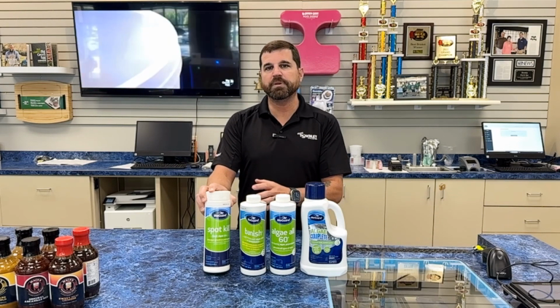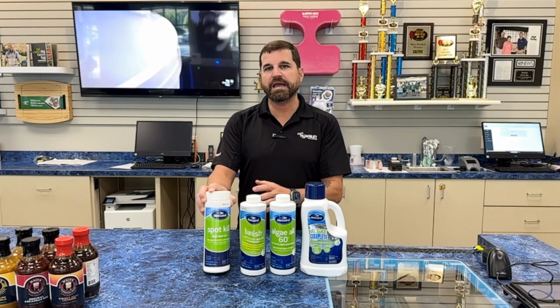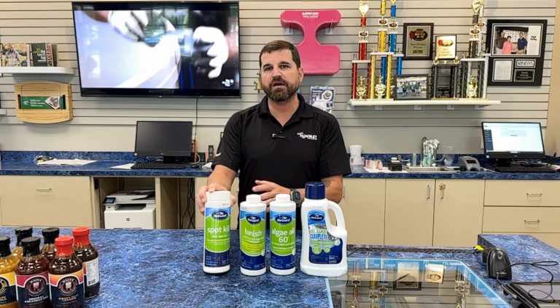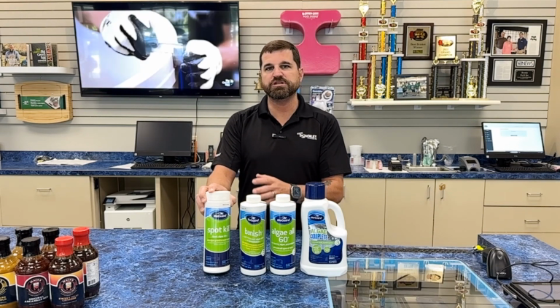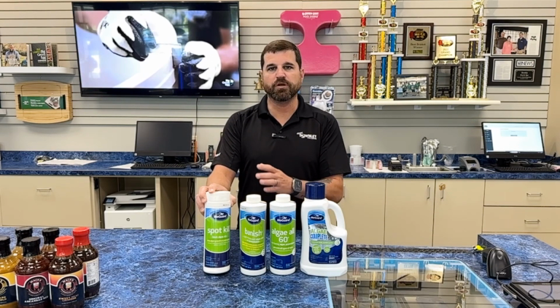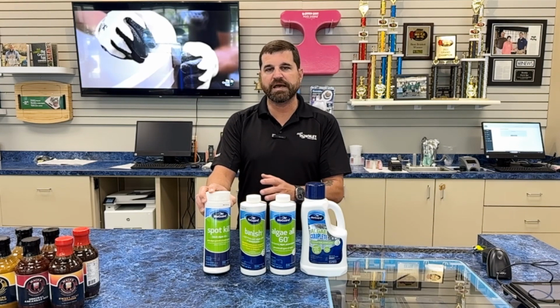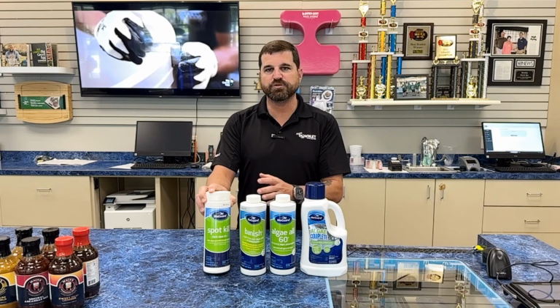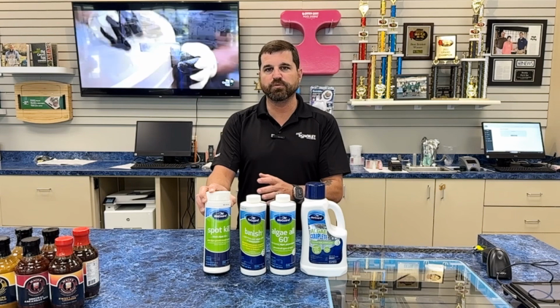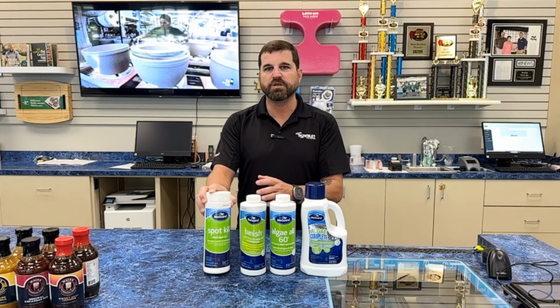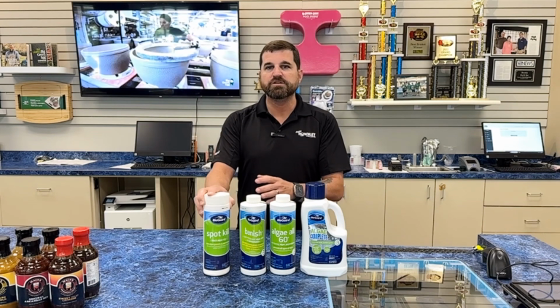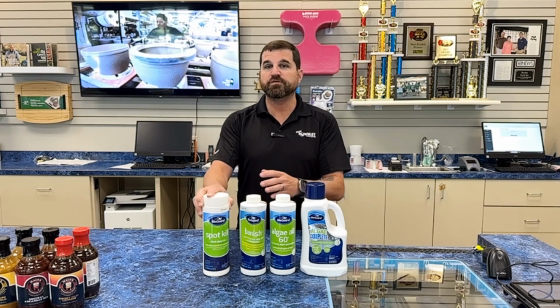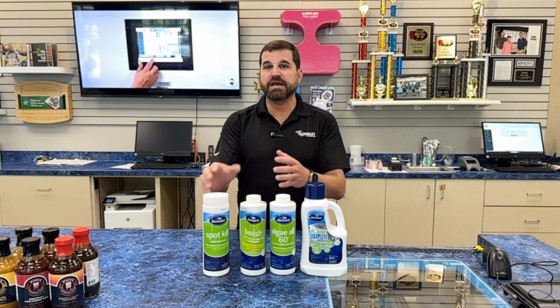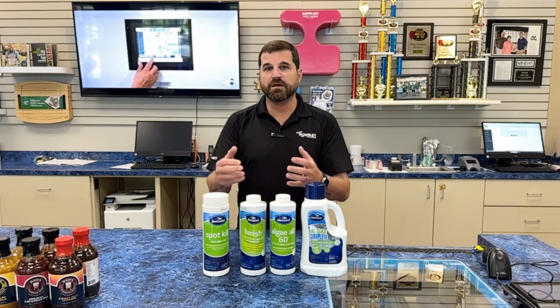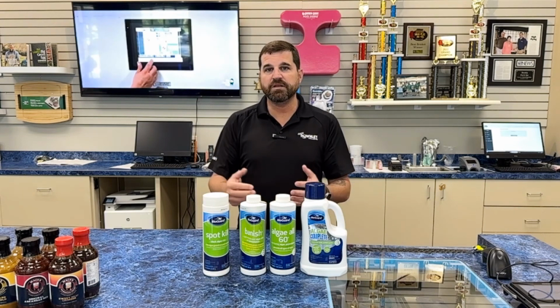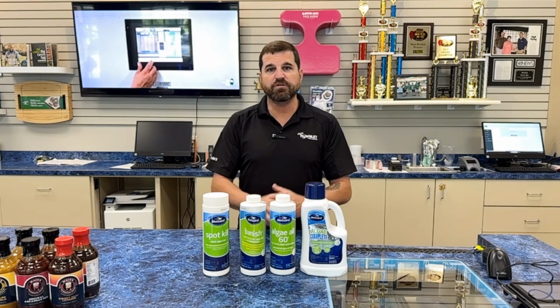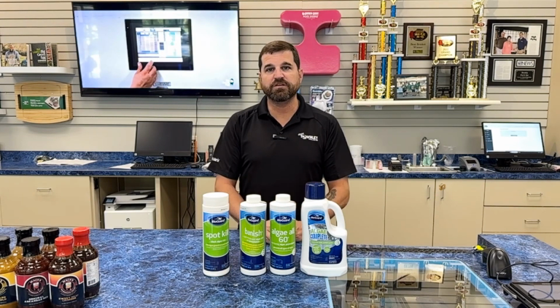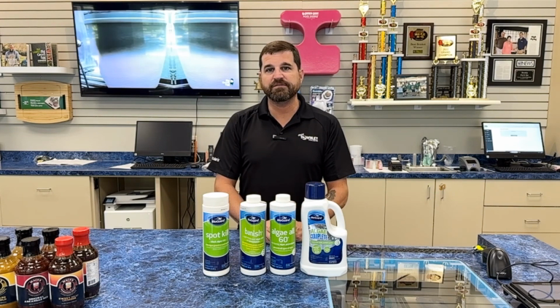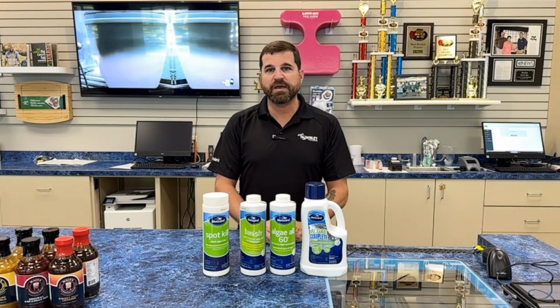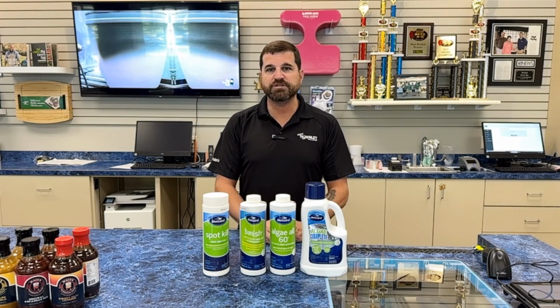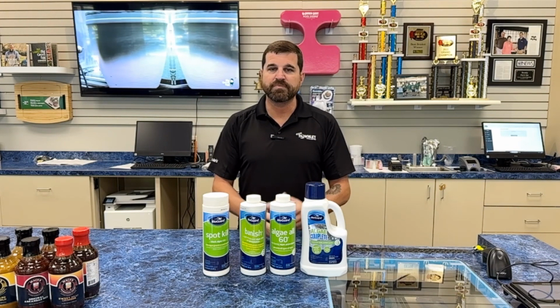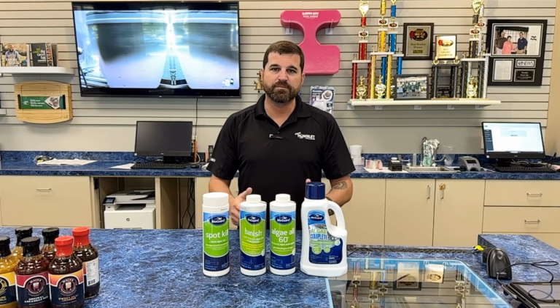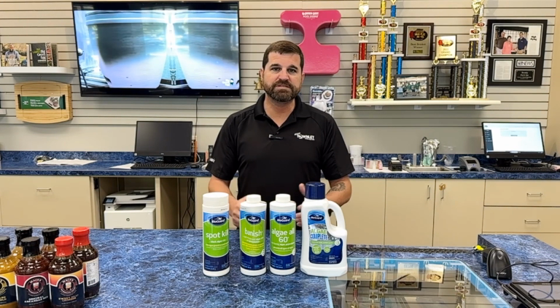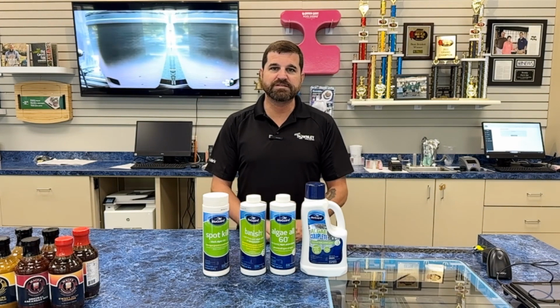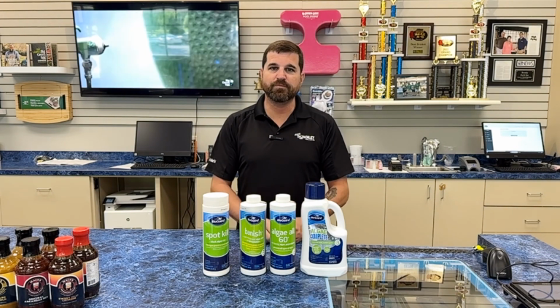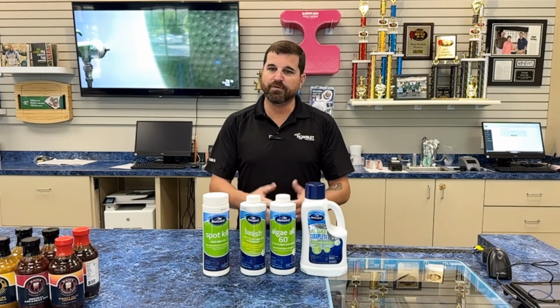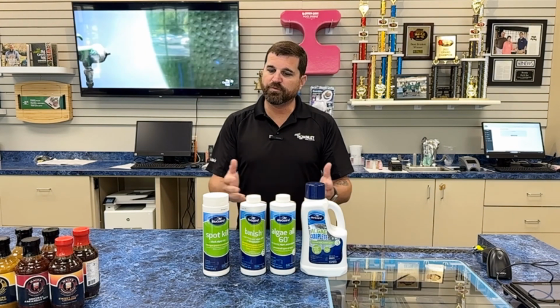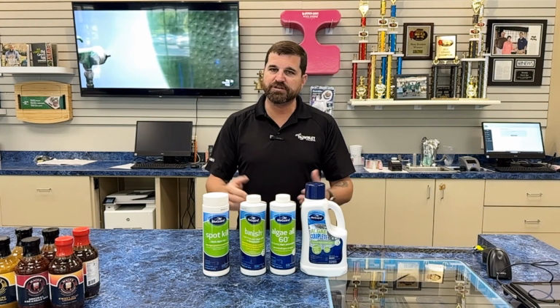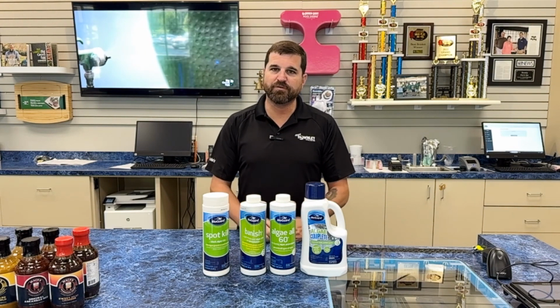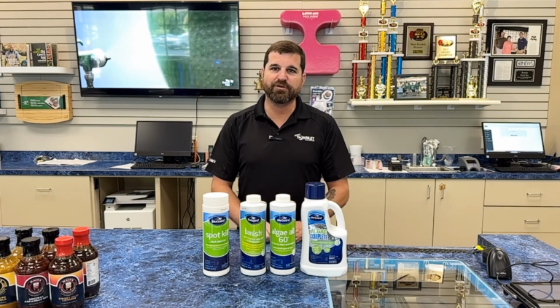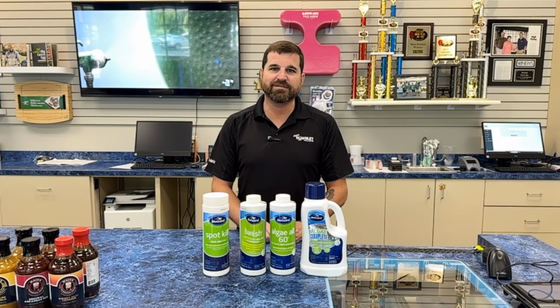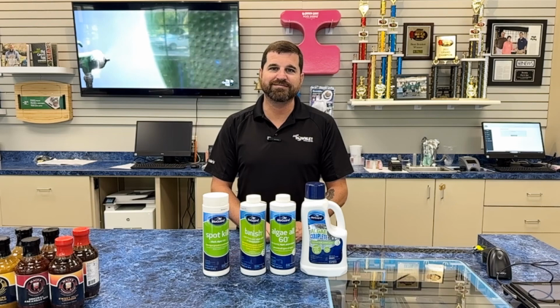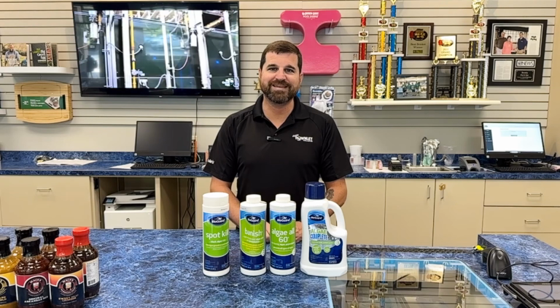We also sell Spot Kill, which is more for black algae or a plaster pool. So if you think you have some algae, please come in, let us help, and we'll provide you the right product. Thanks!